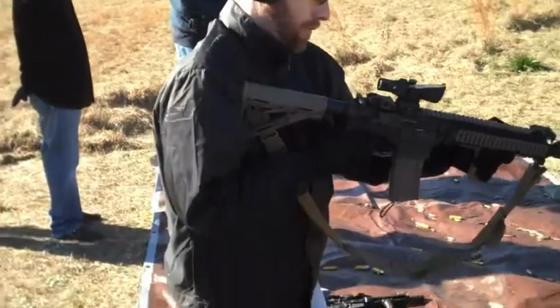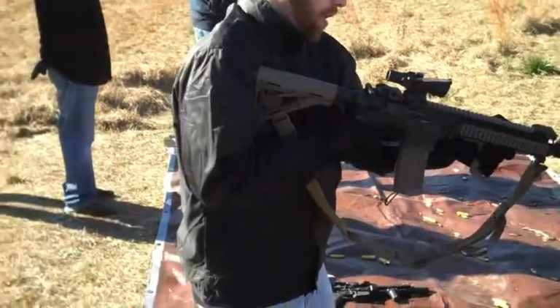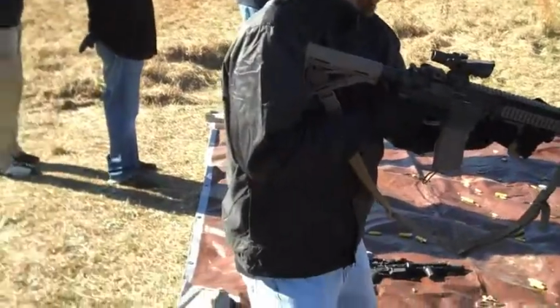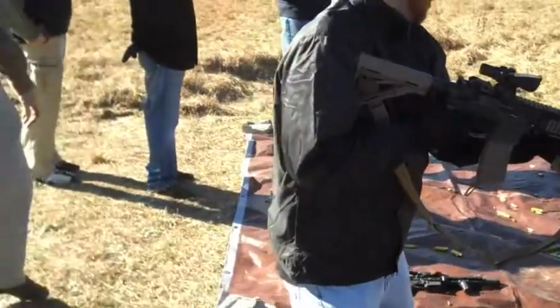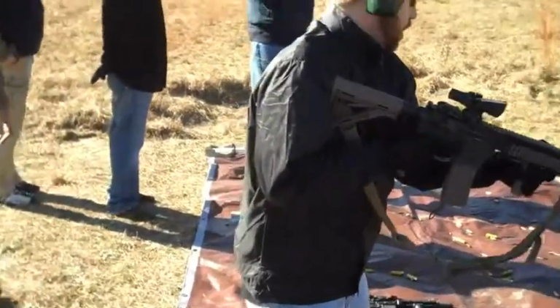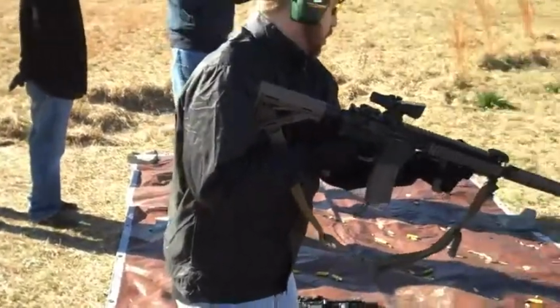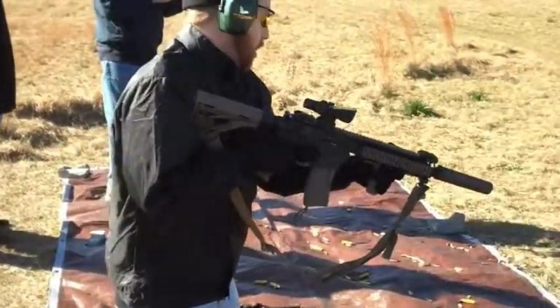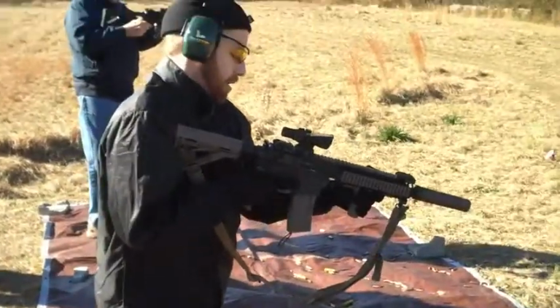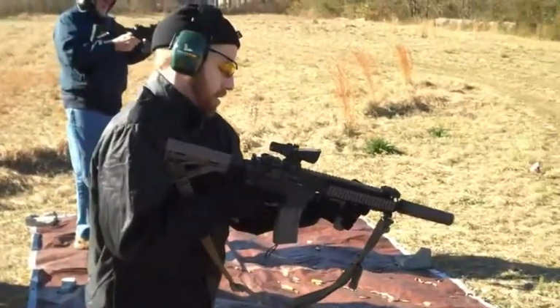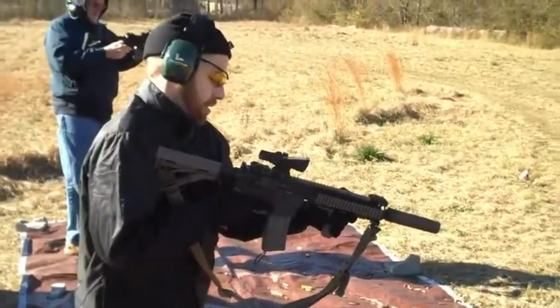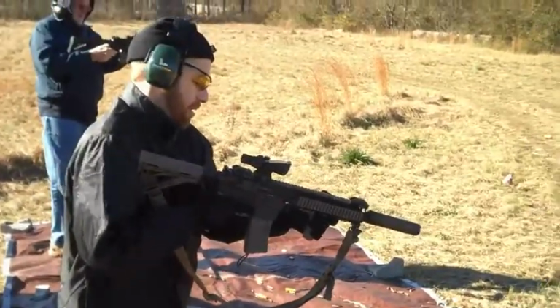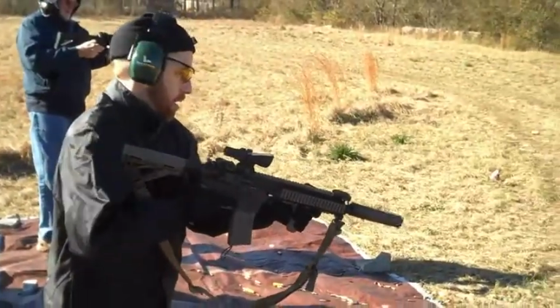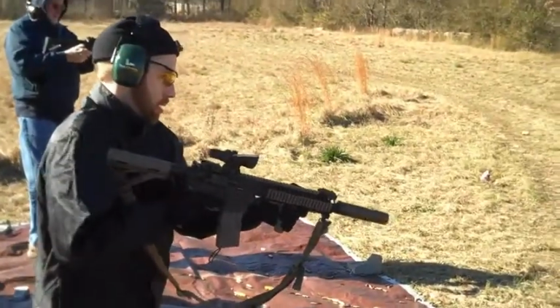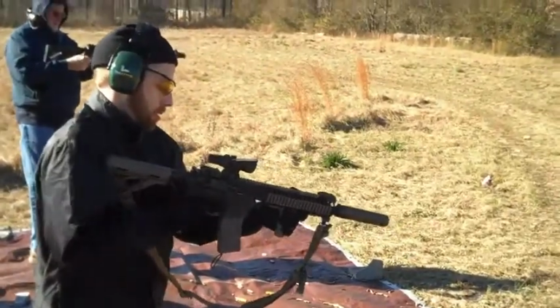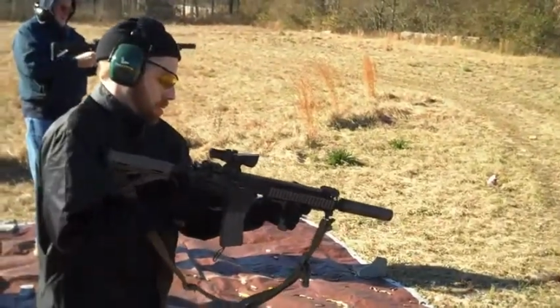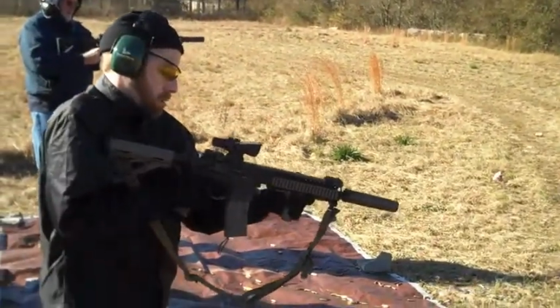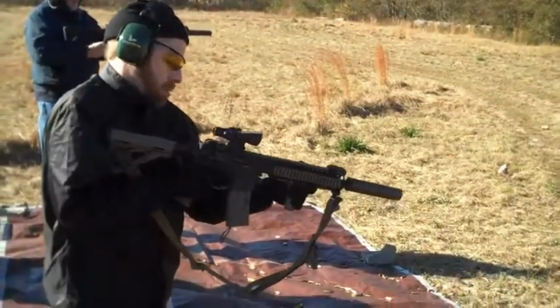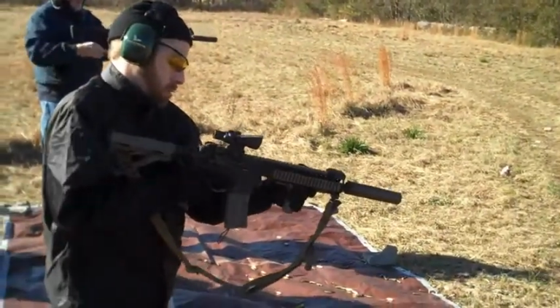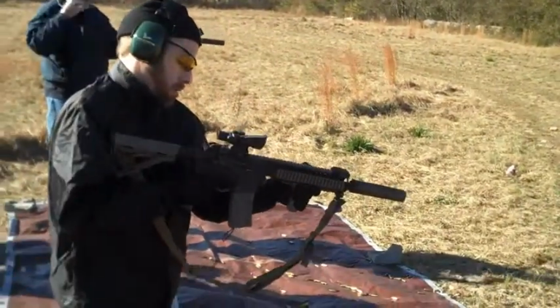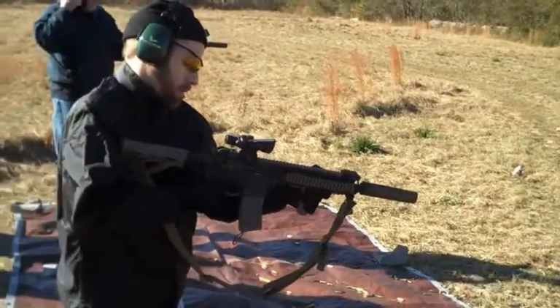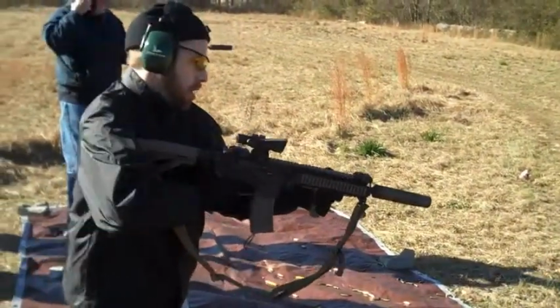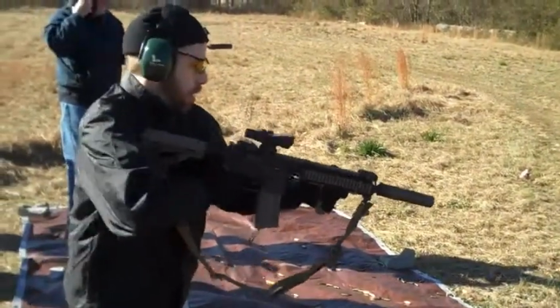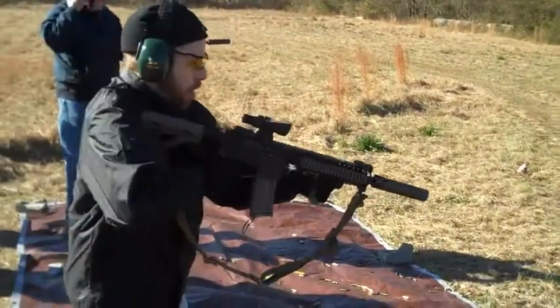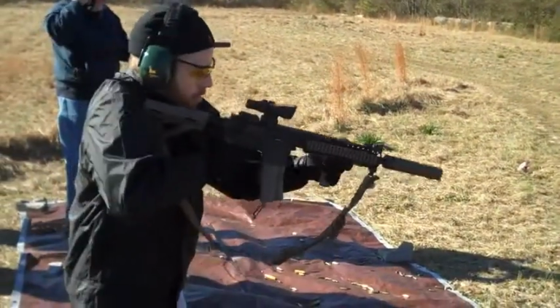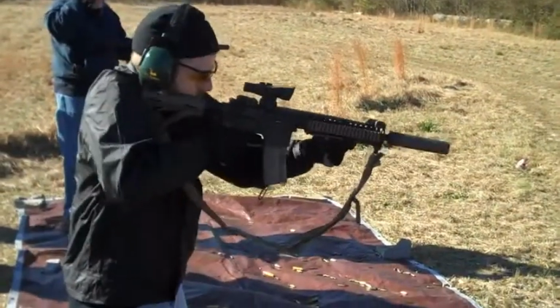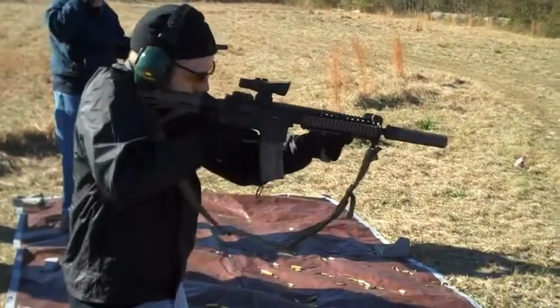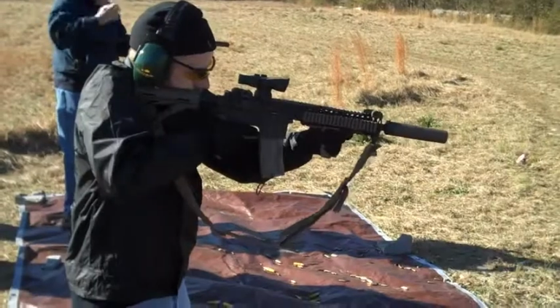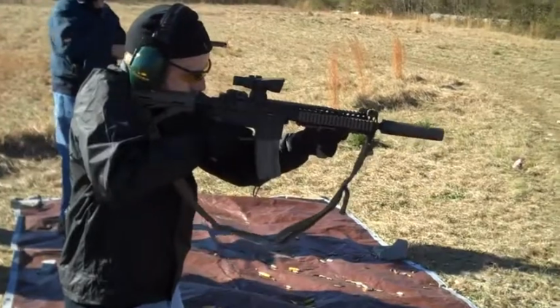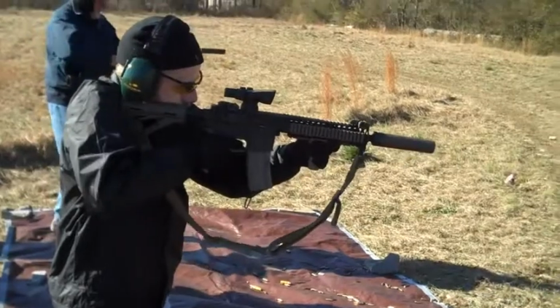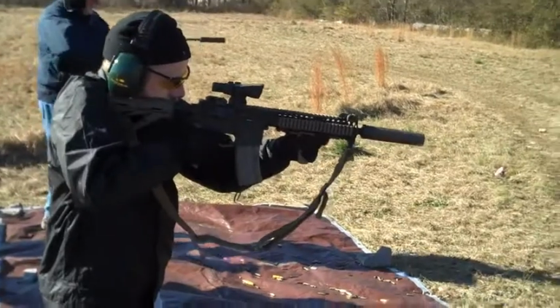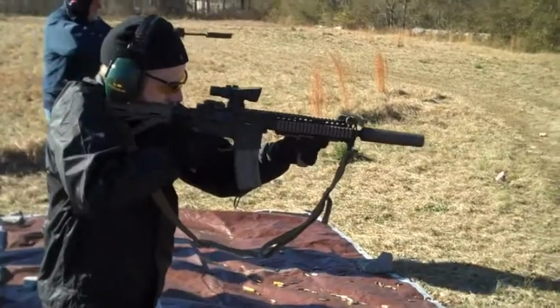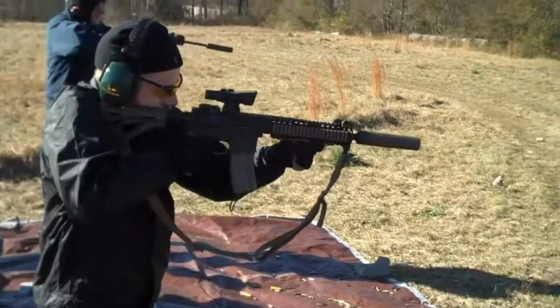Full auto — should I go ahead and do full auto? Try it a couple times so you get the feel of it and know what the gas feels like, and then you're good to go.